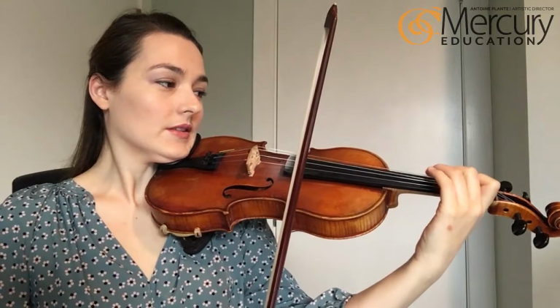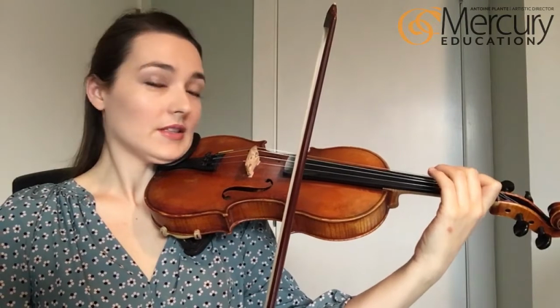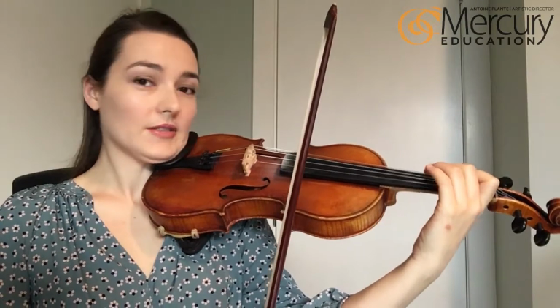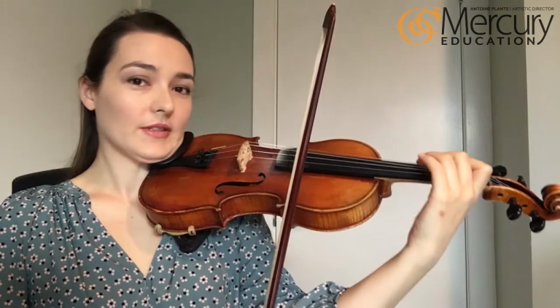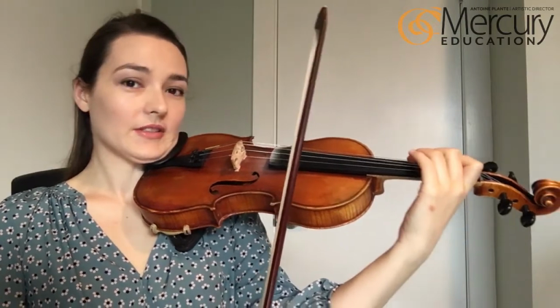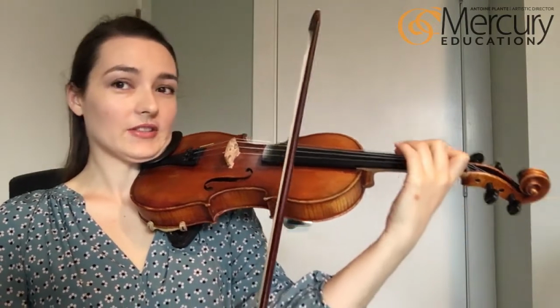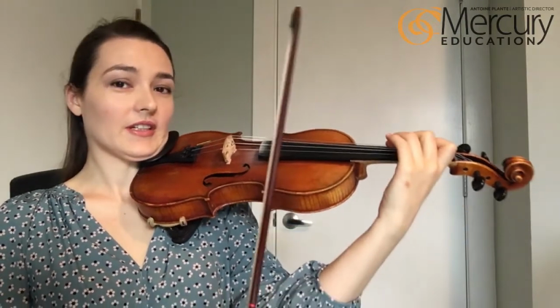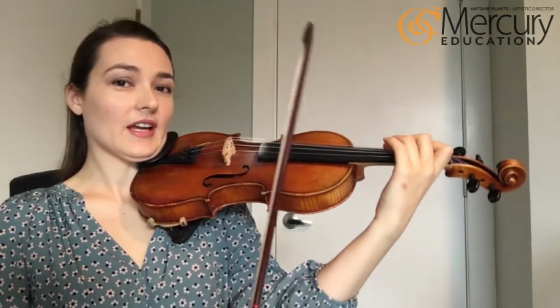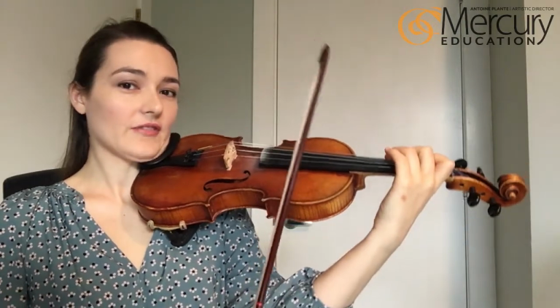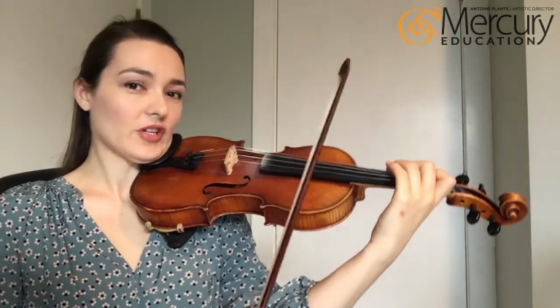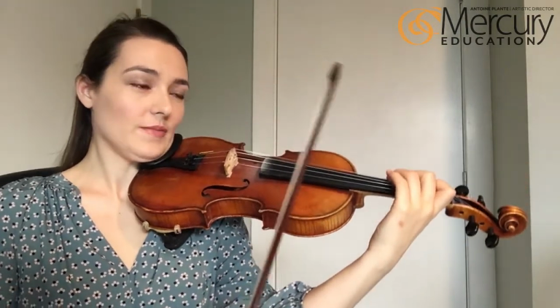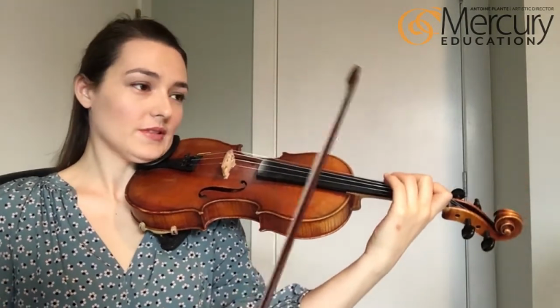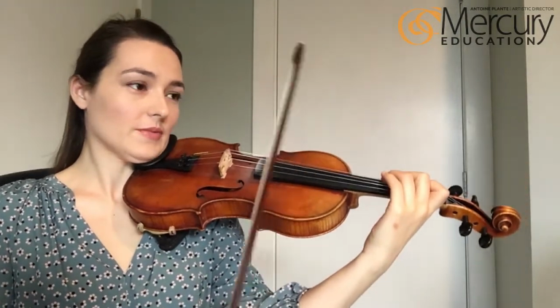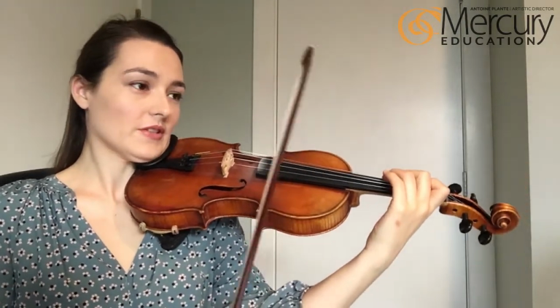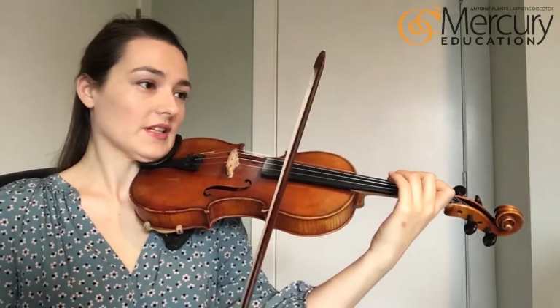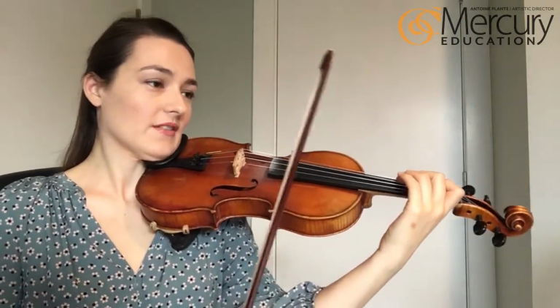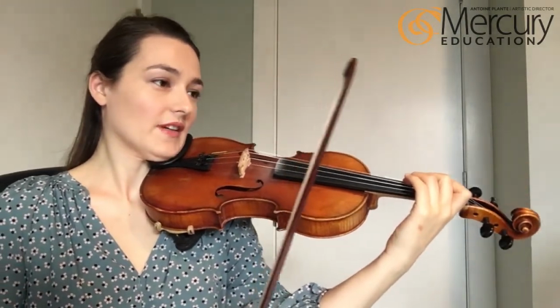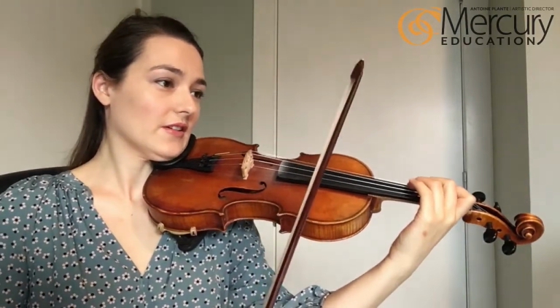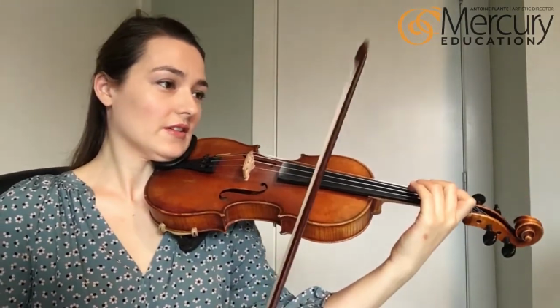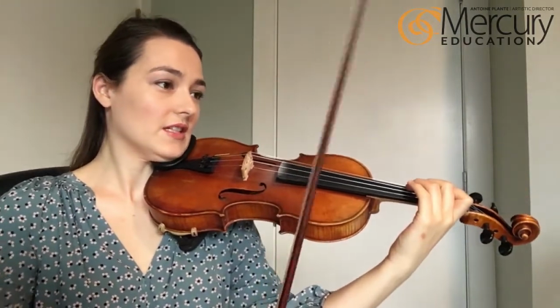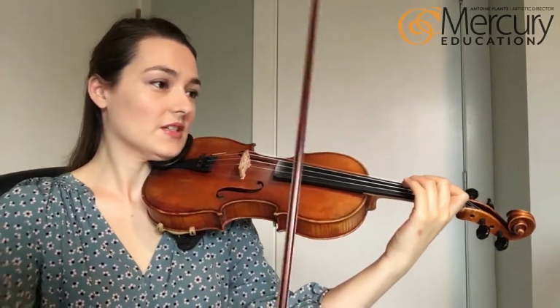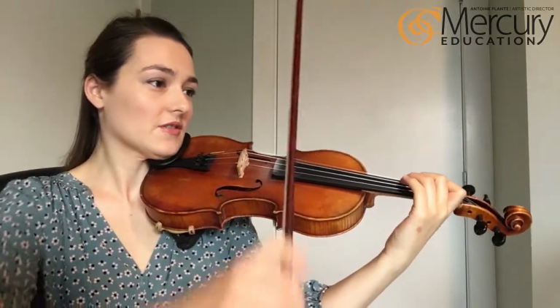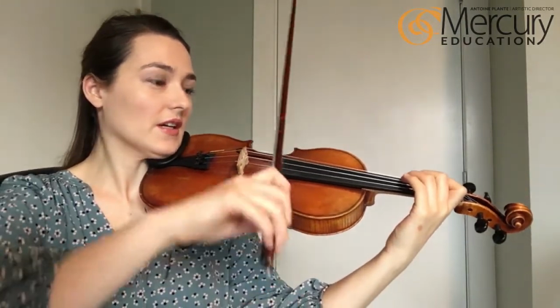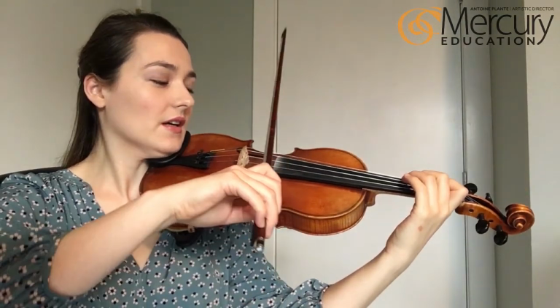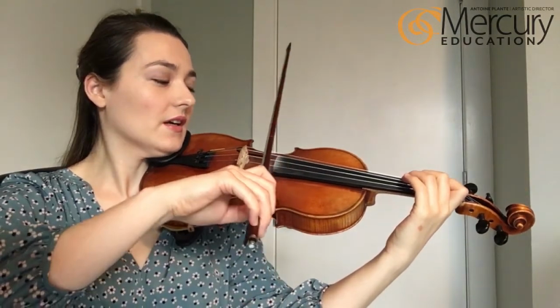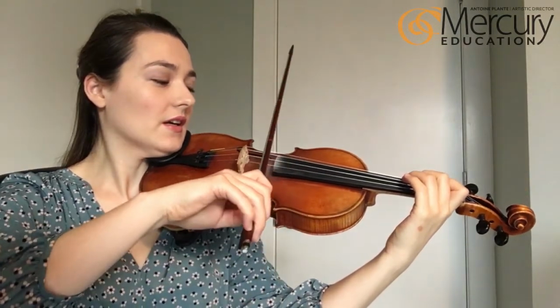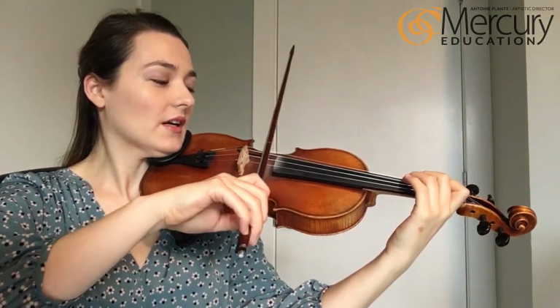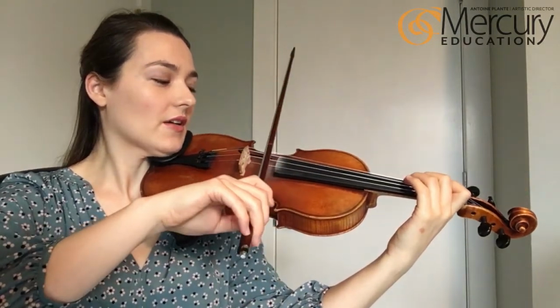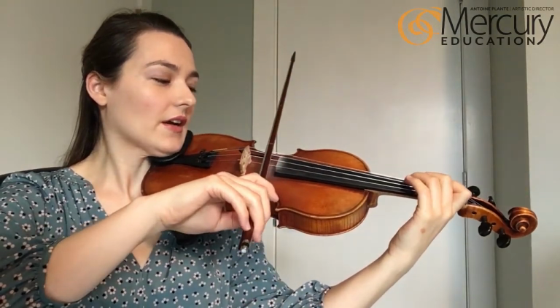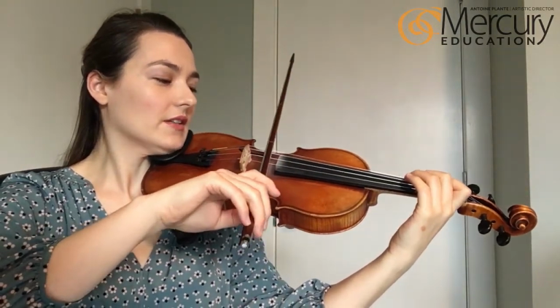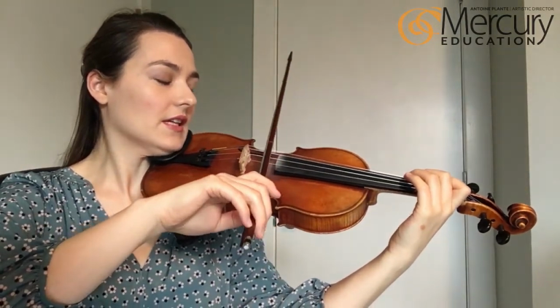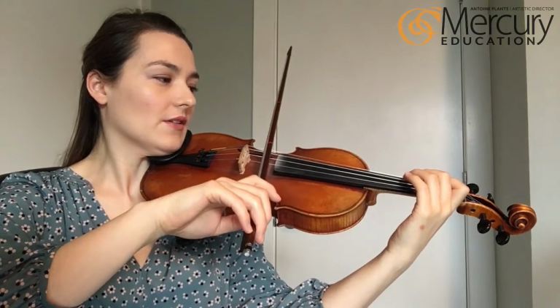This one starts on an F sharp, so put your second finger on the D string and I'll count us in.